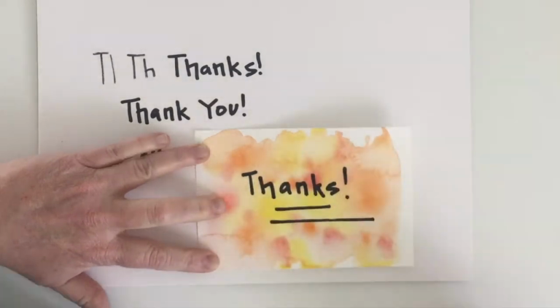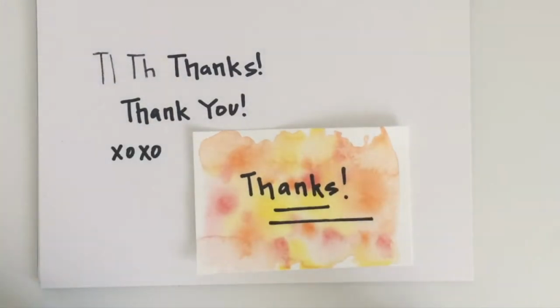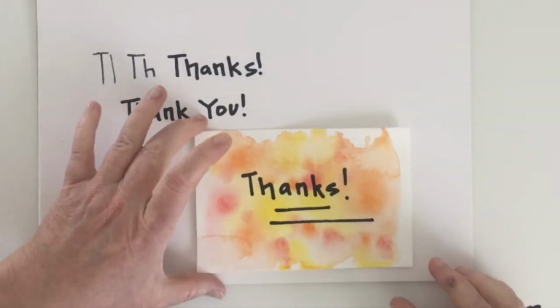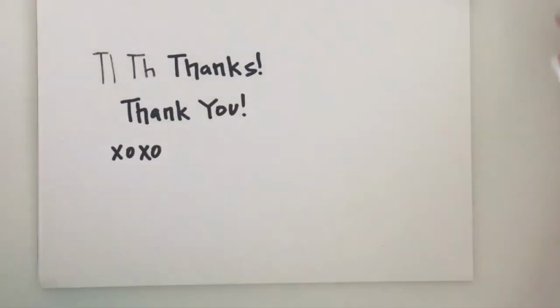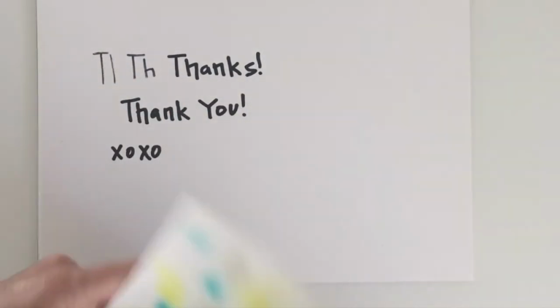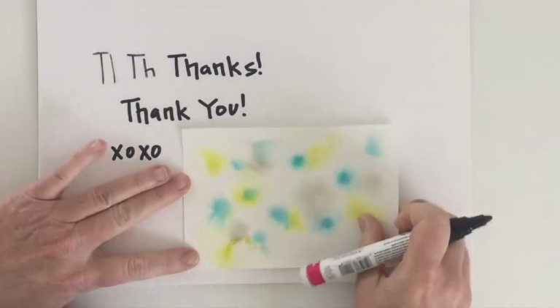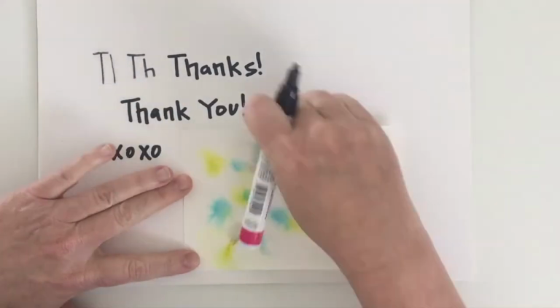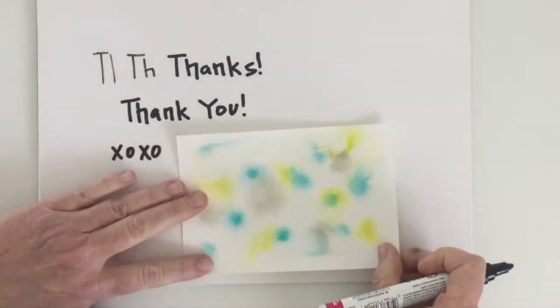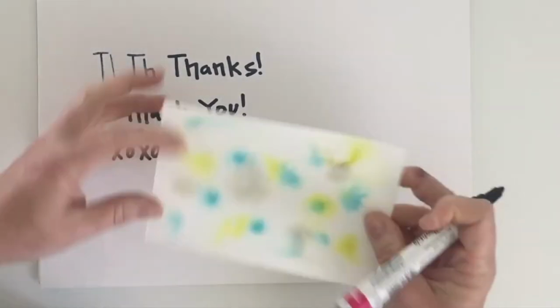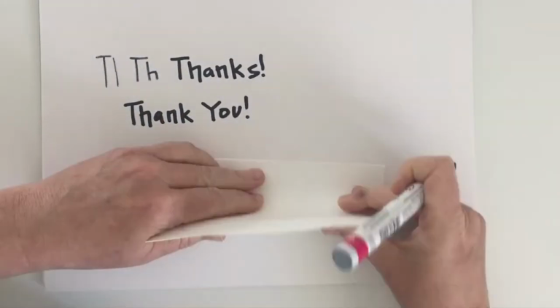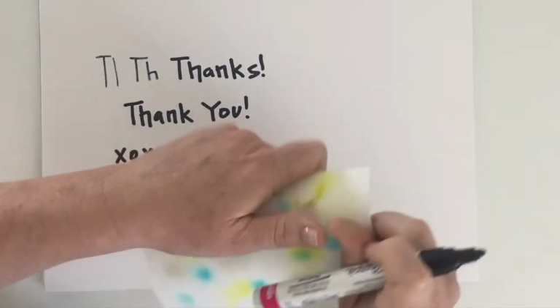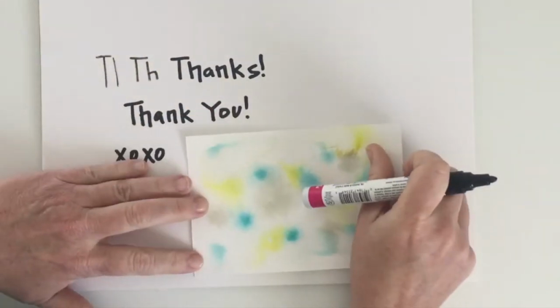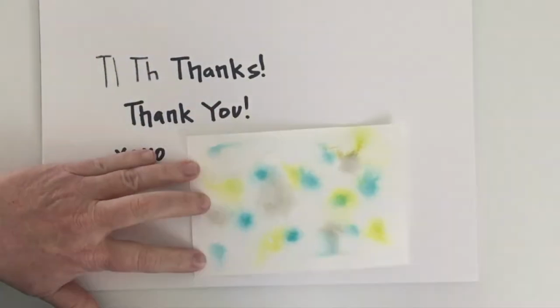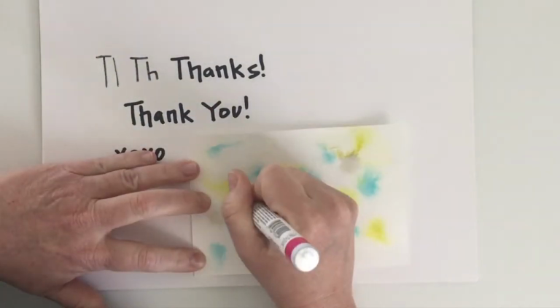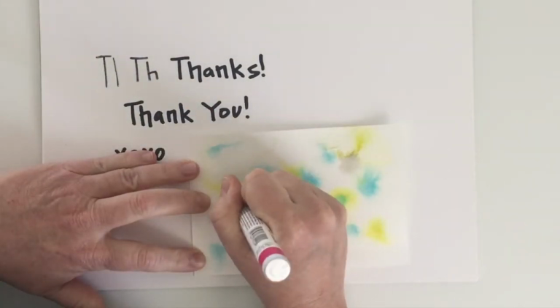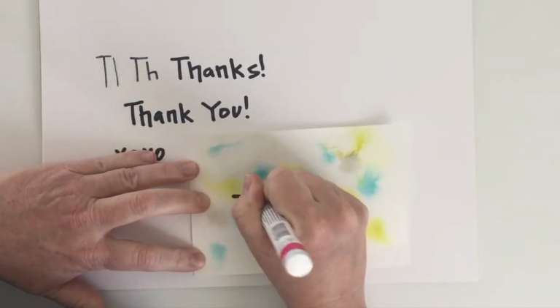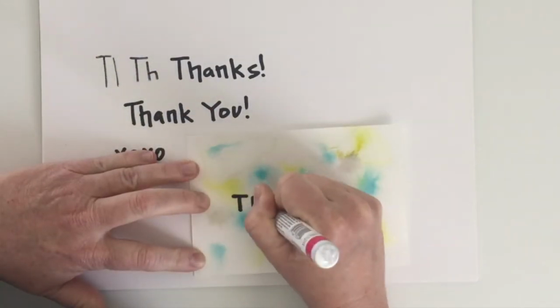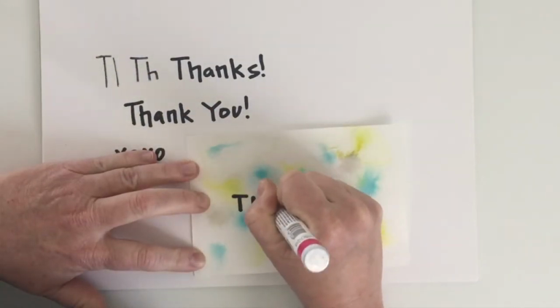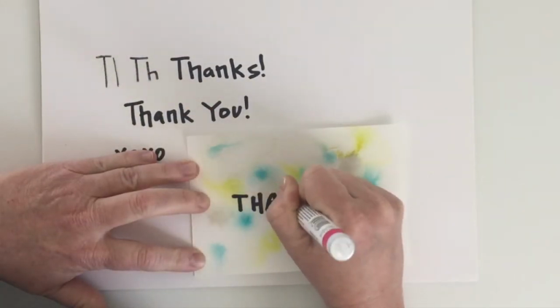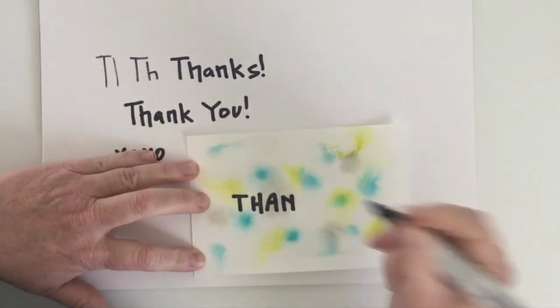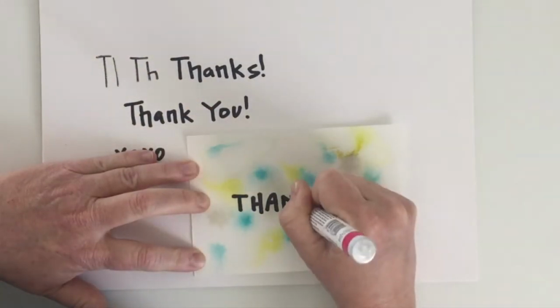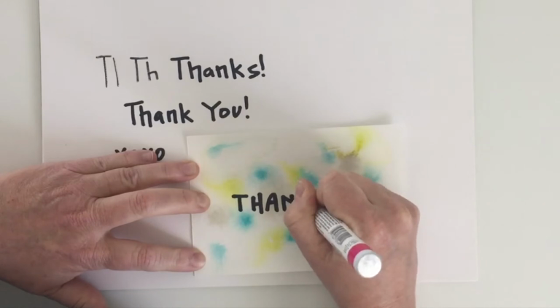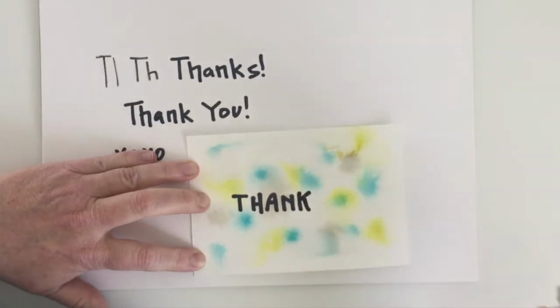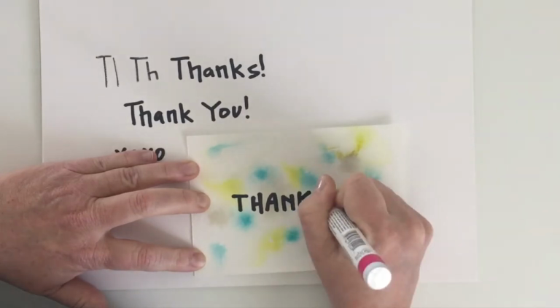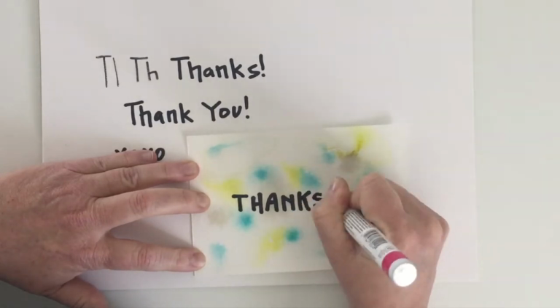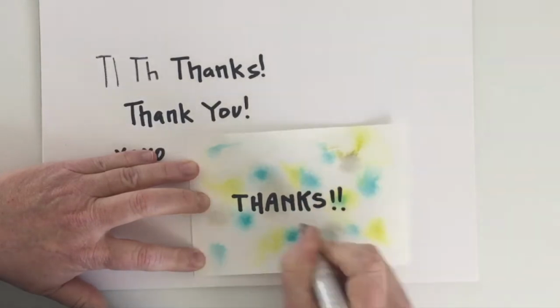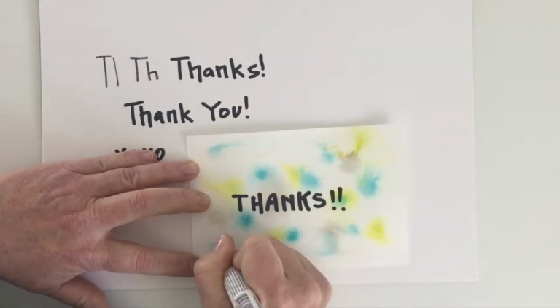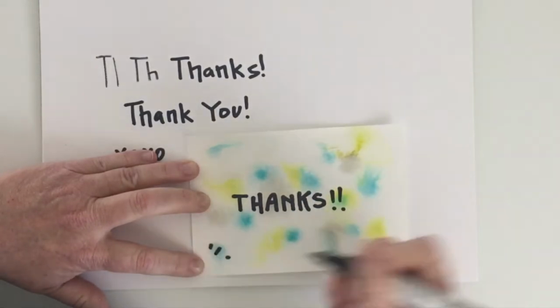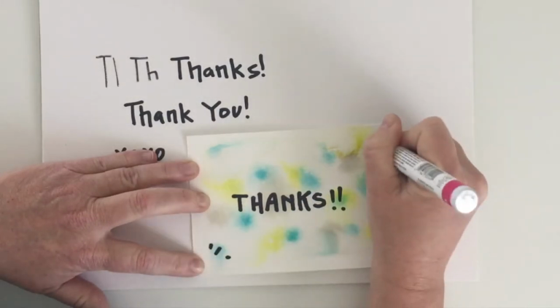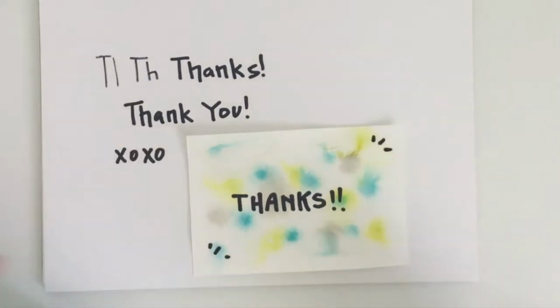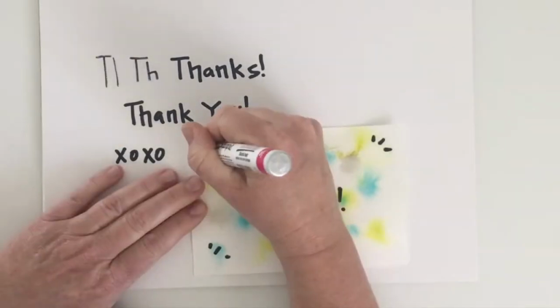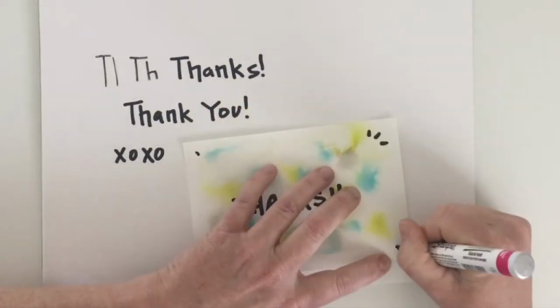I'm making each card unique, but you can decide what works for you.